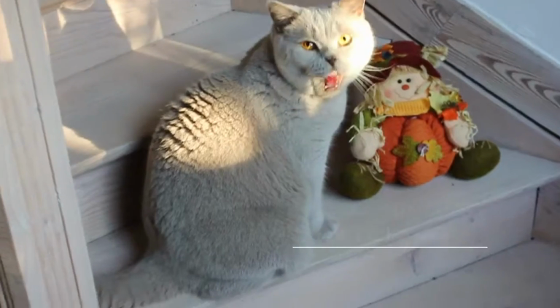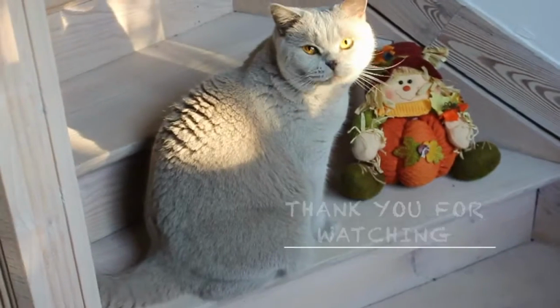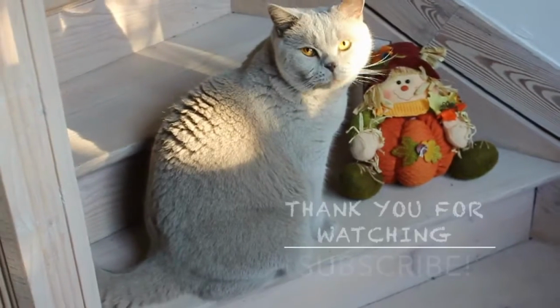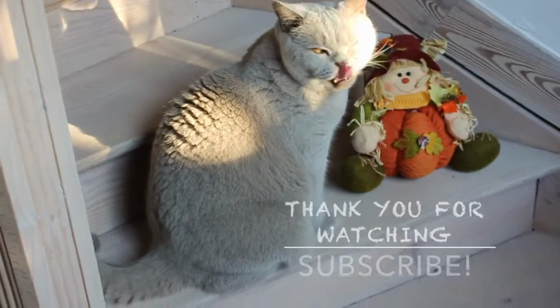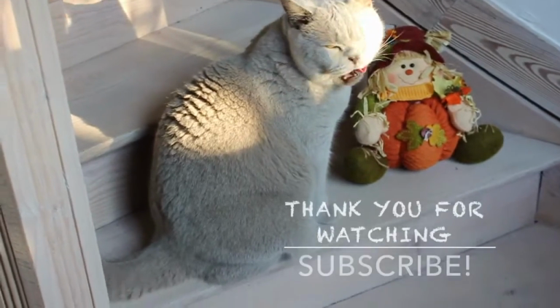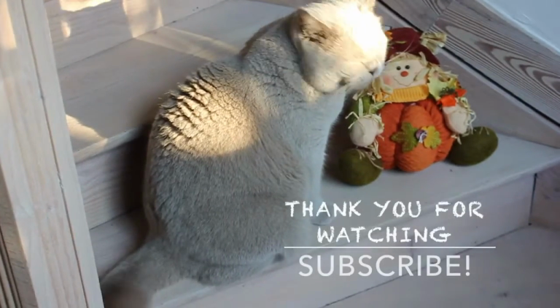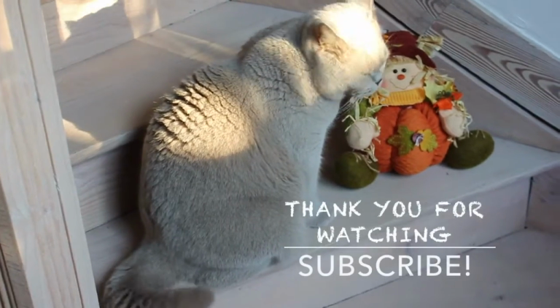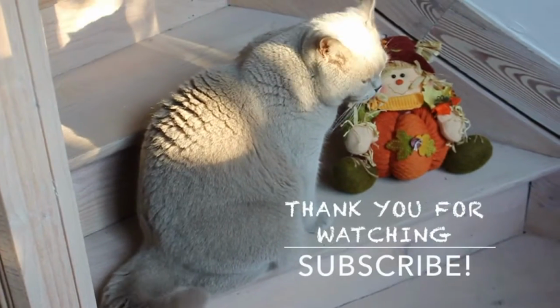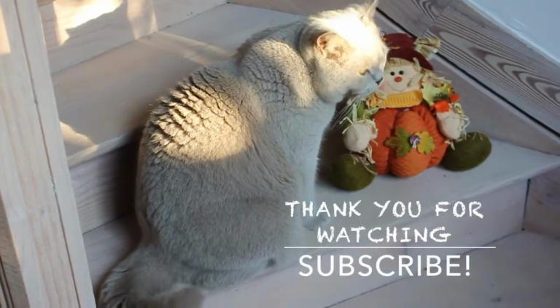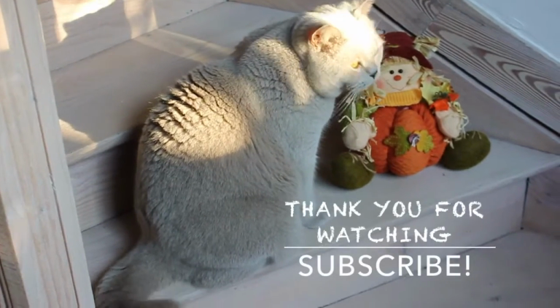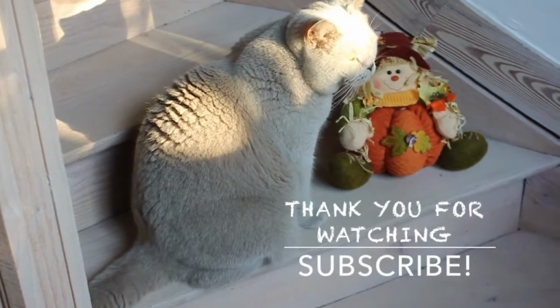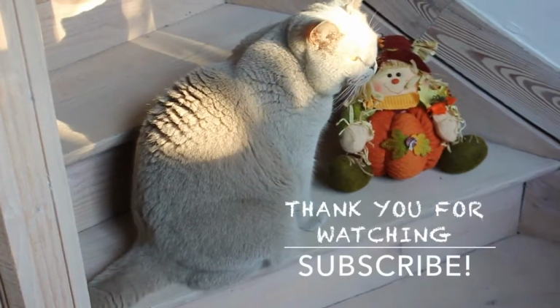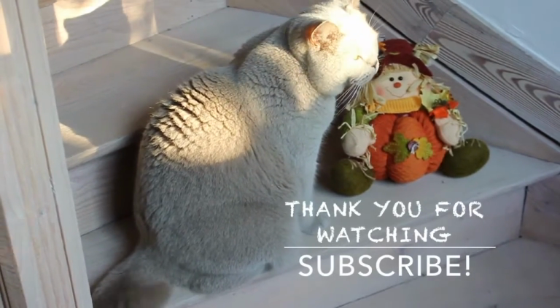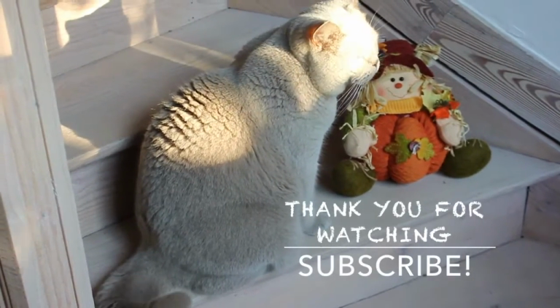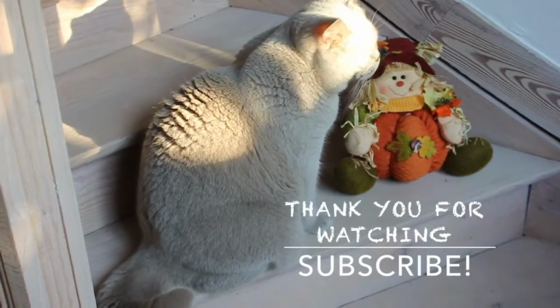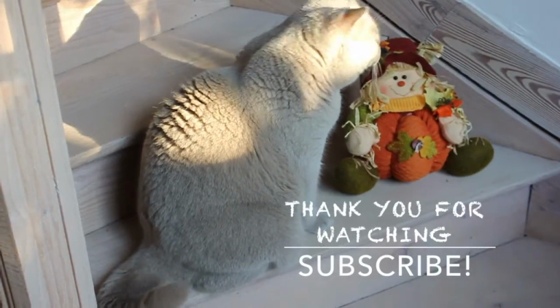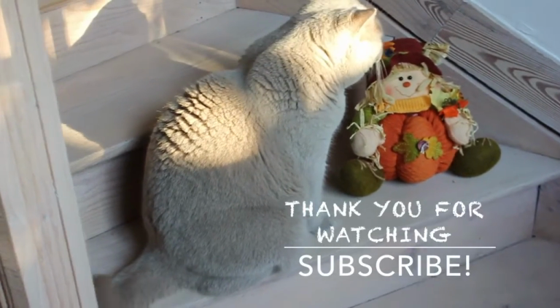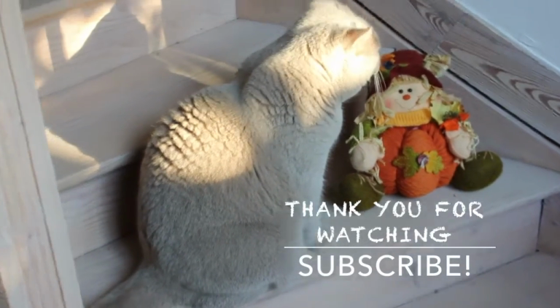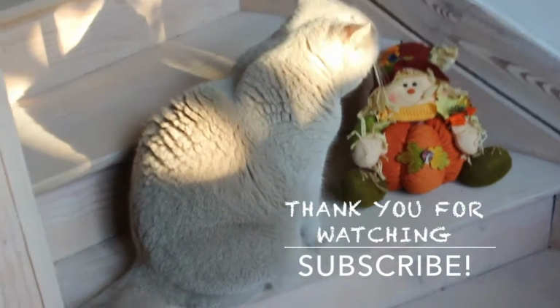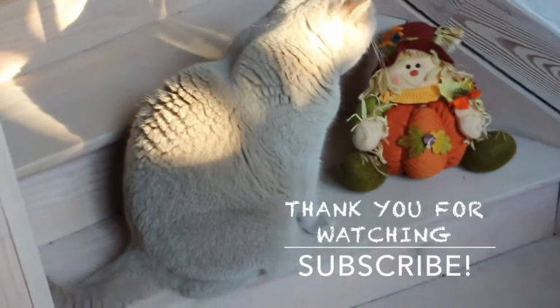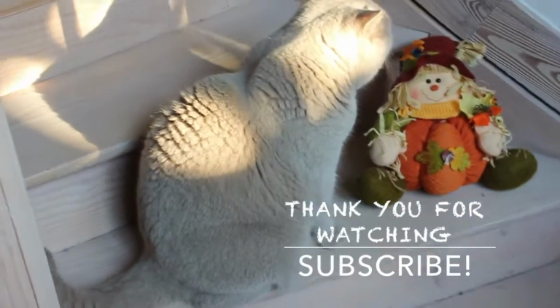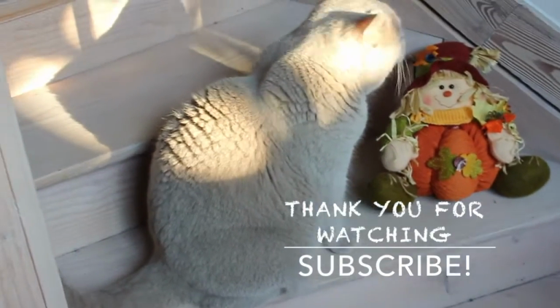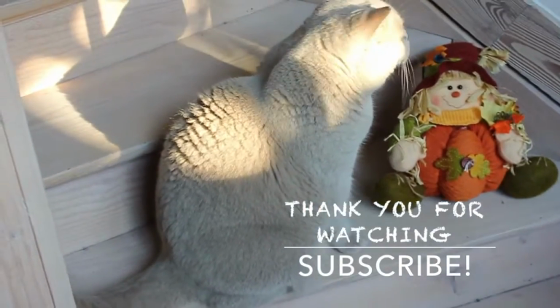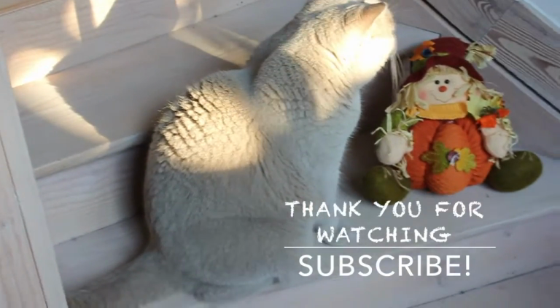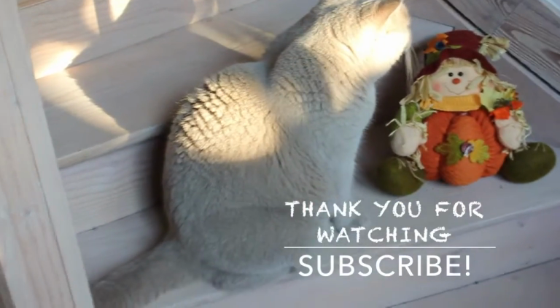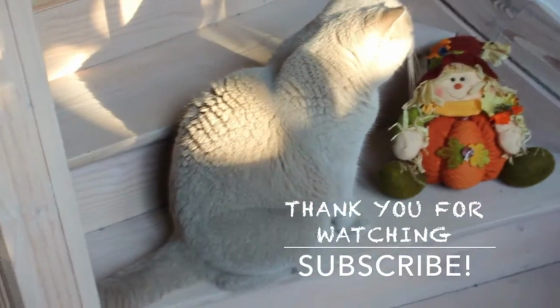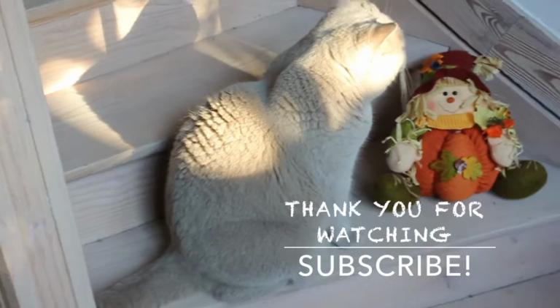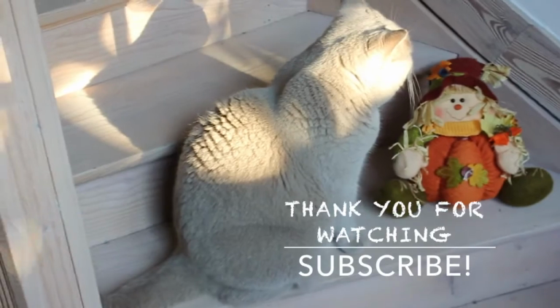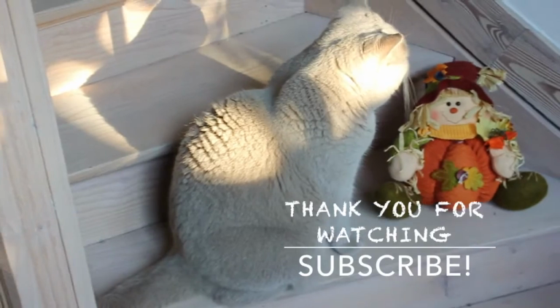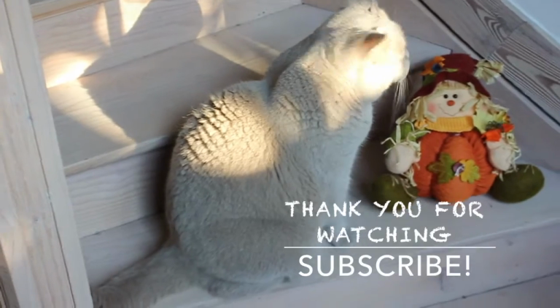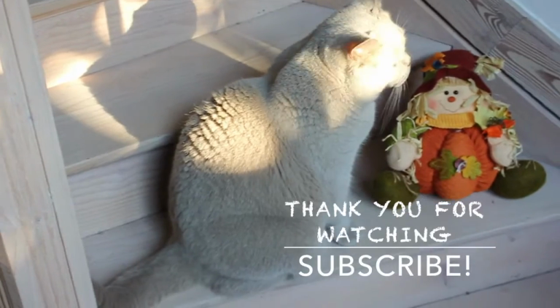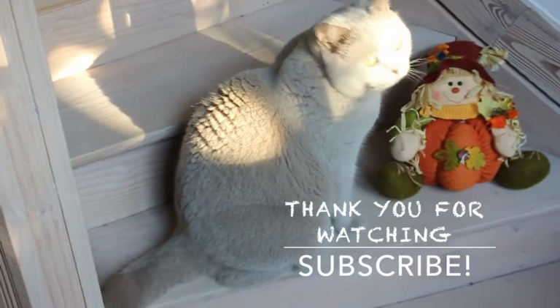Alright that's it guys. Thank you for watching and subscribe to my channel if you liked it. And also give it a thumbs up. Bye!